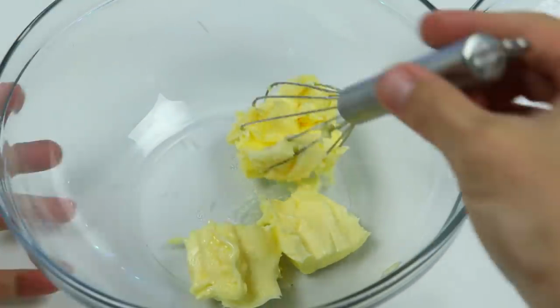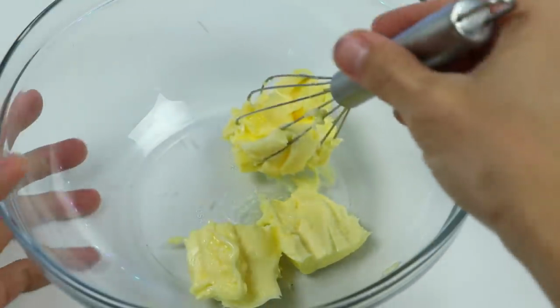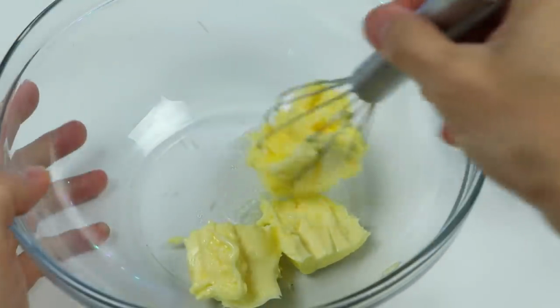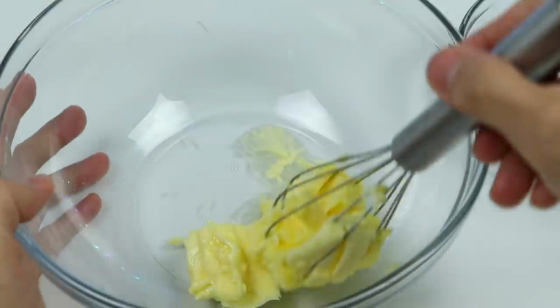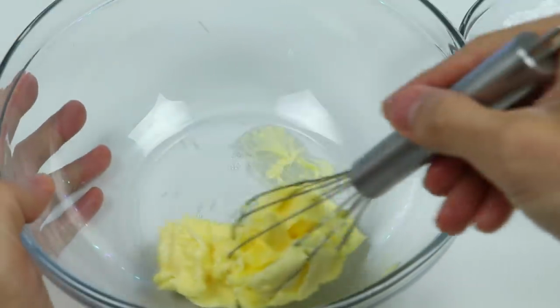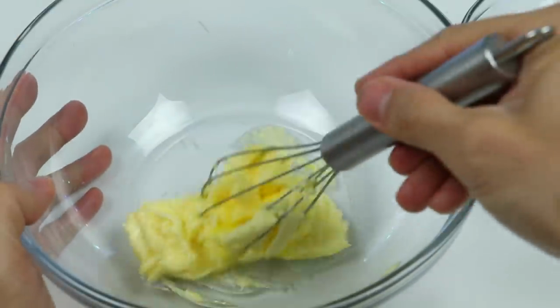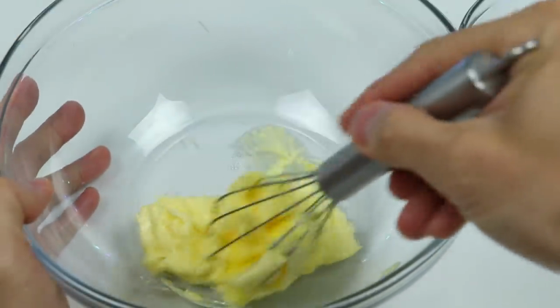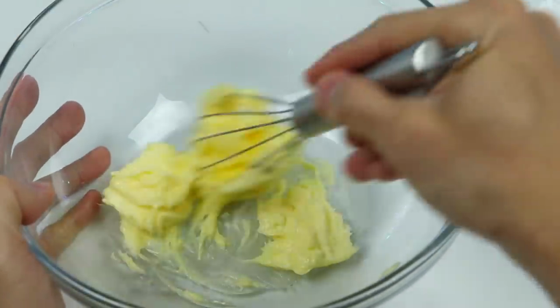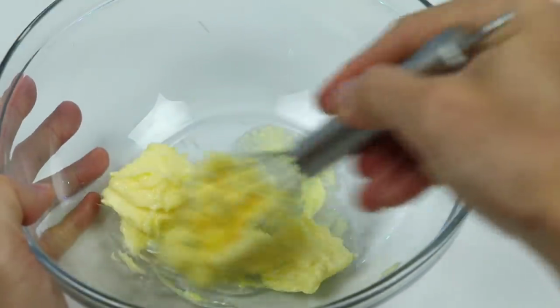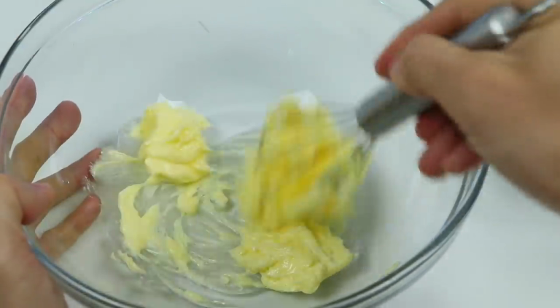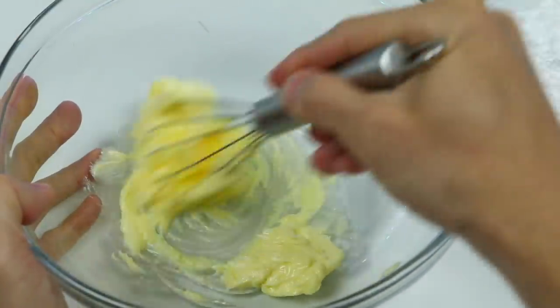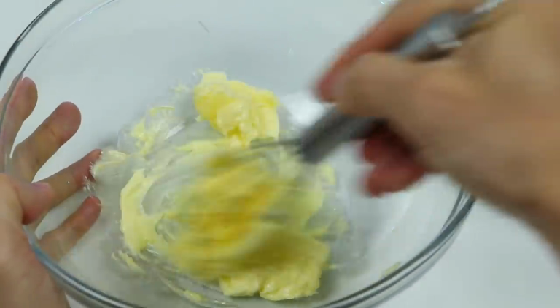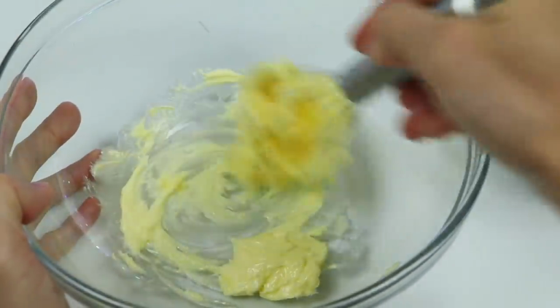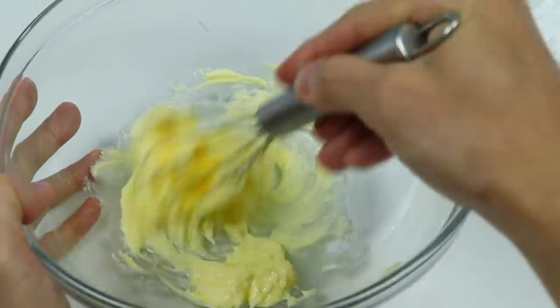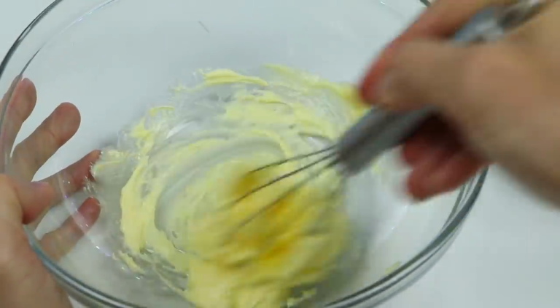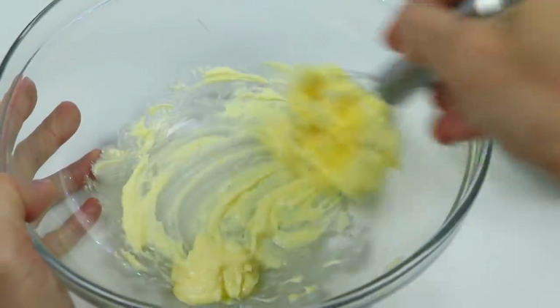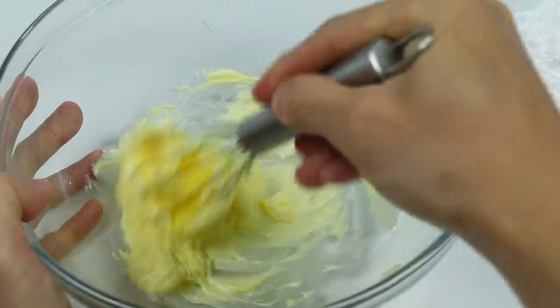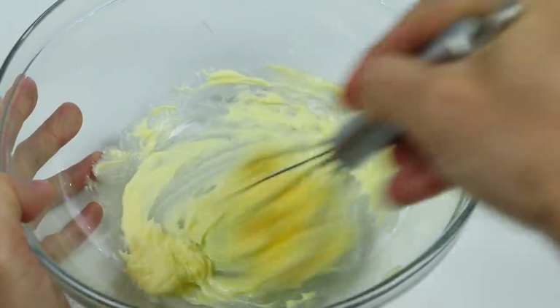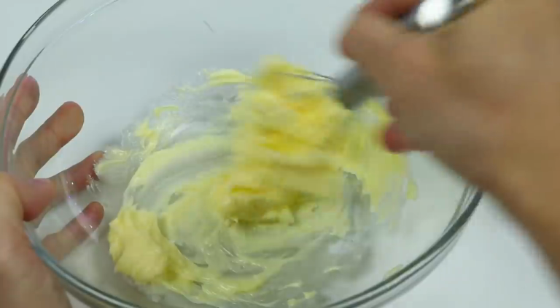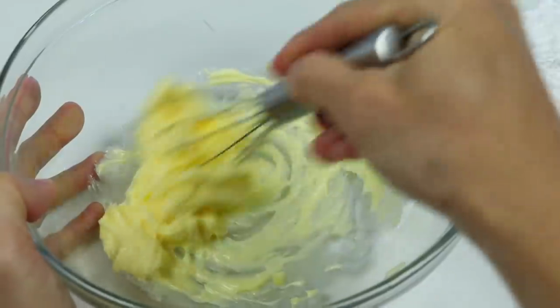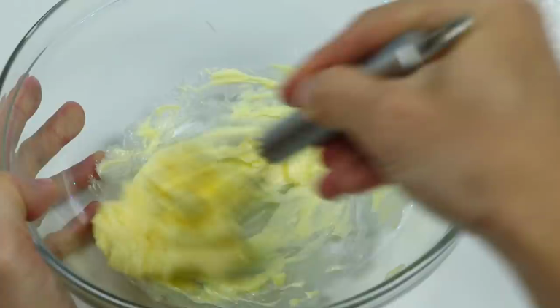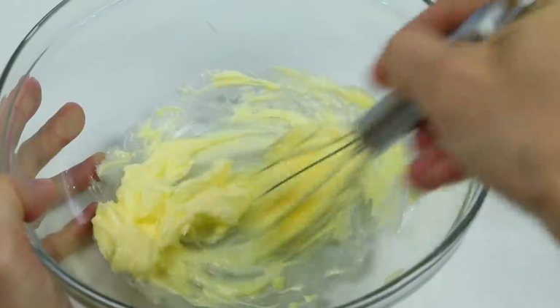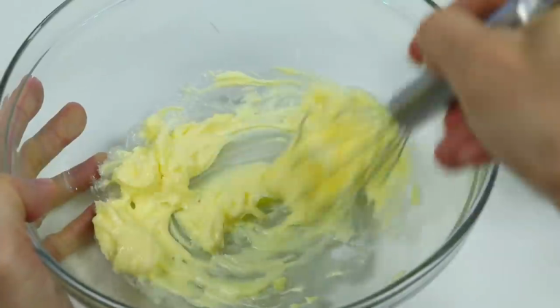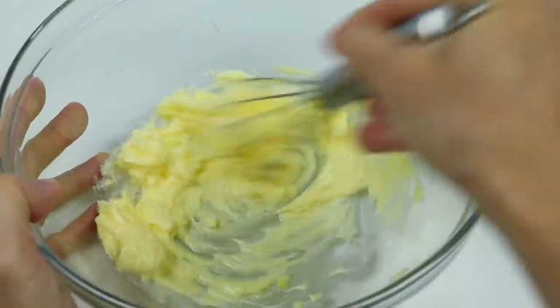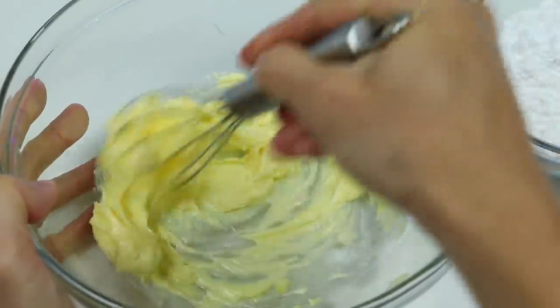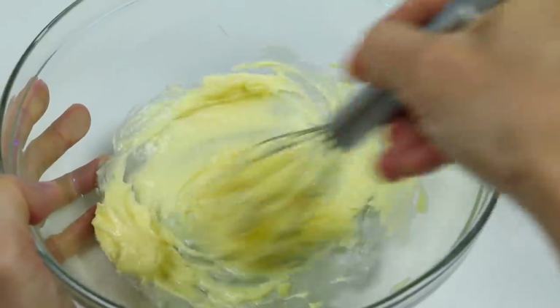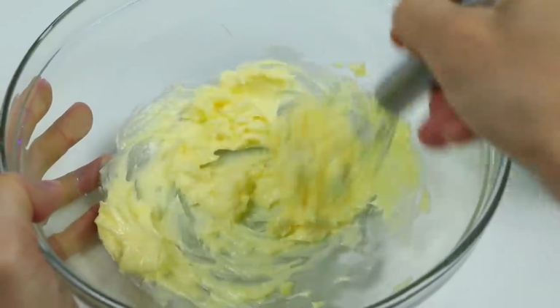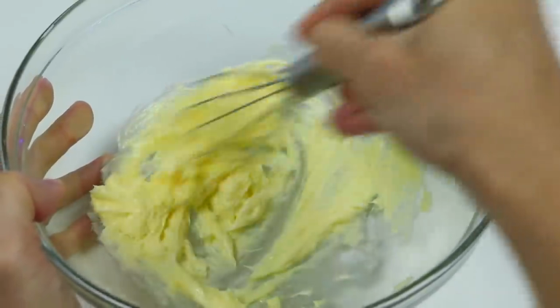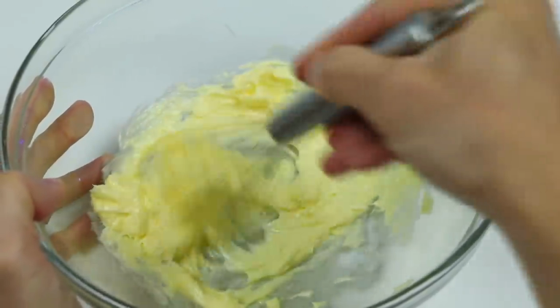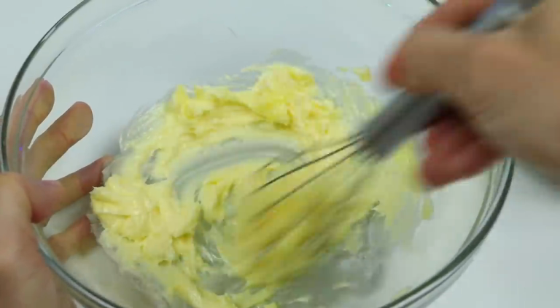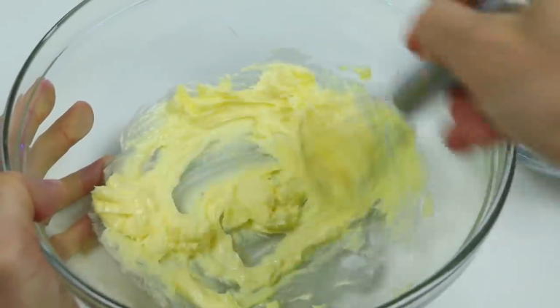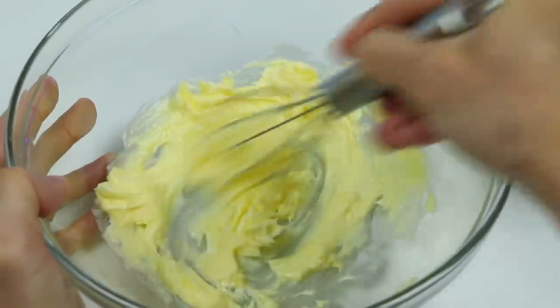Let's mix this butter up. We don't want the butter to be super clunky — make it nice and creamy.